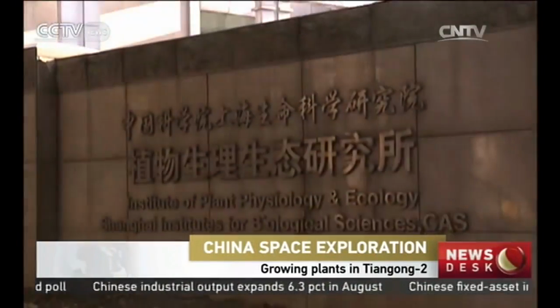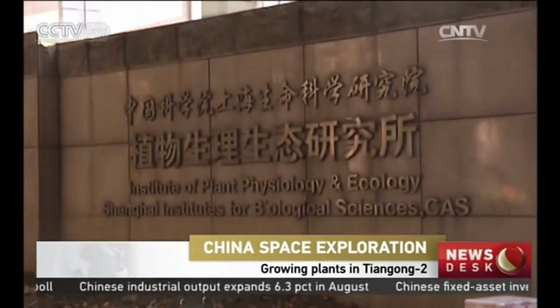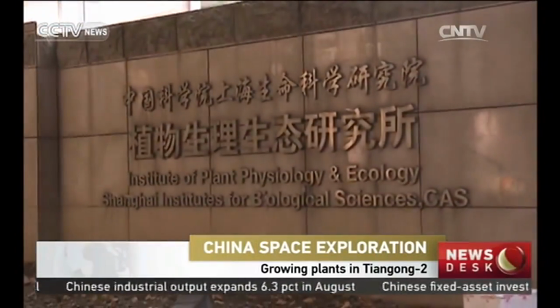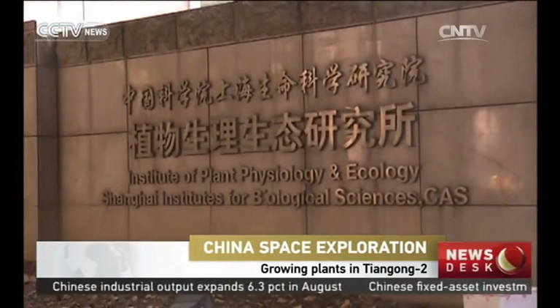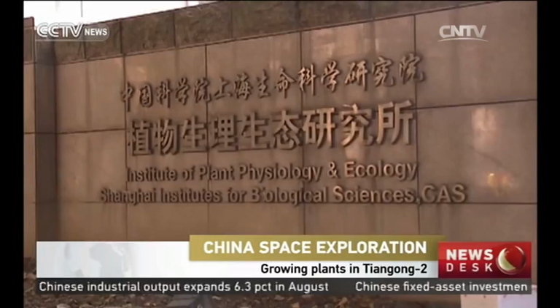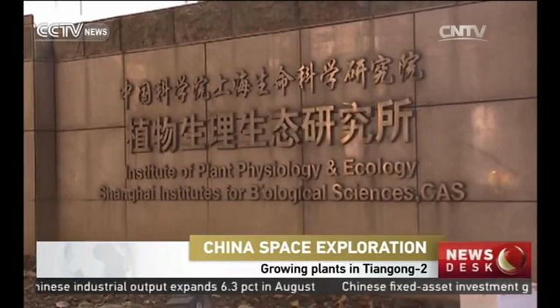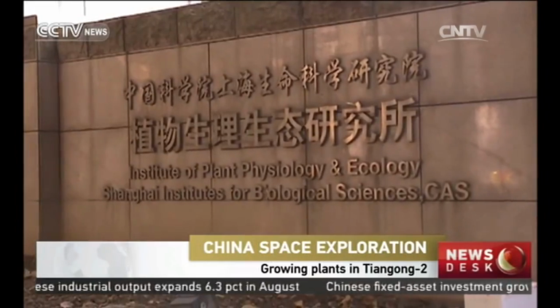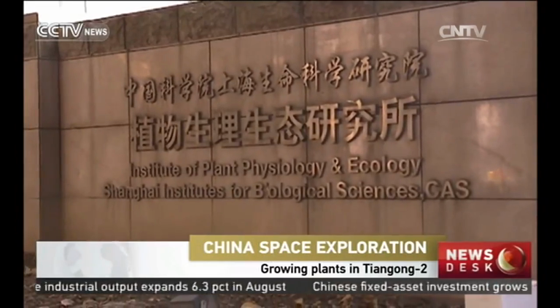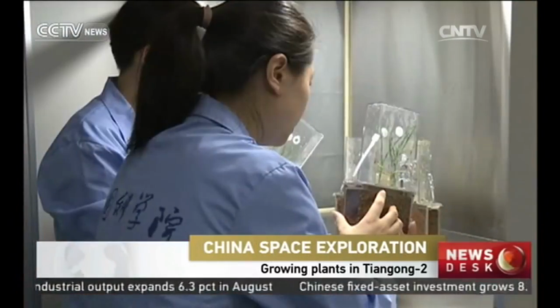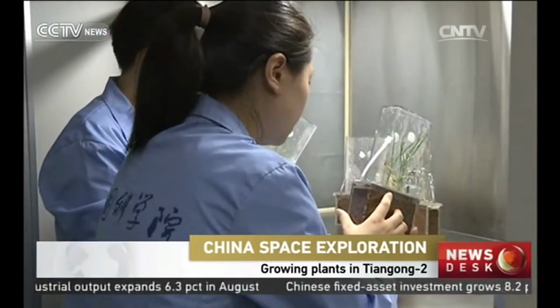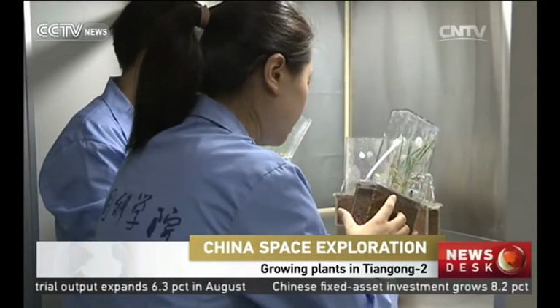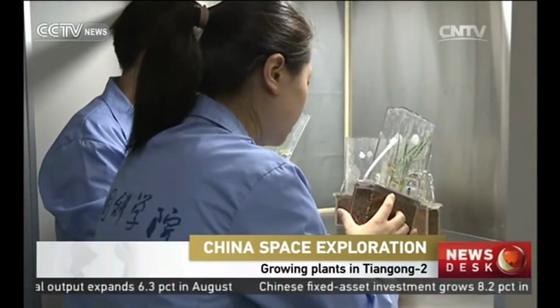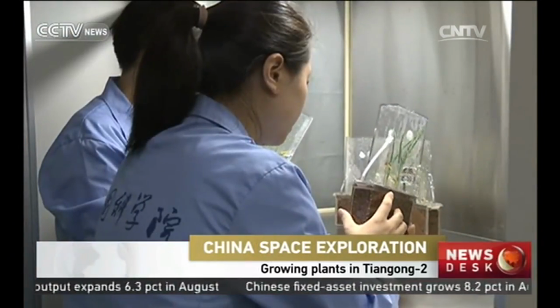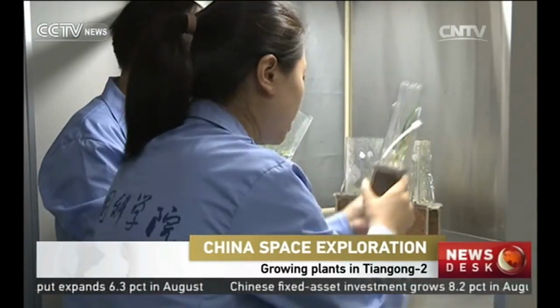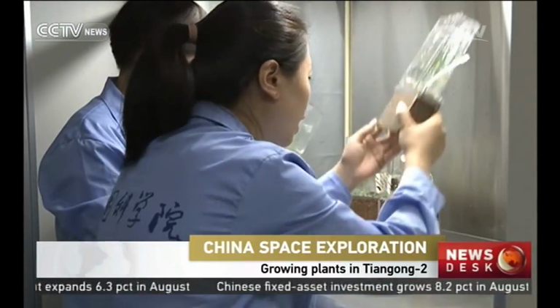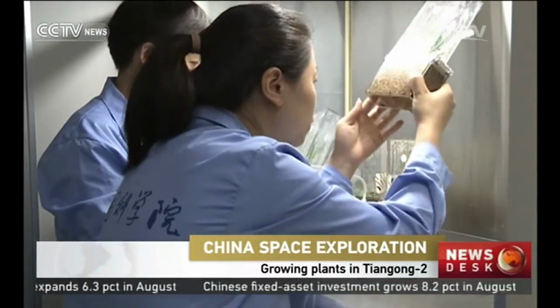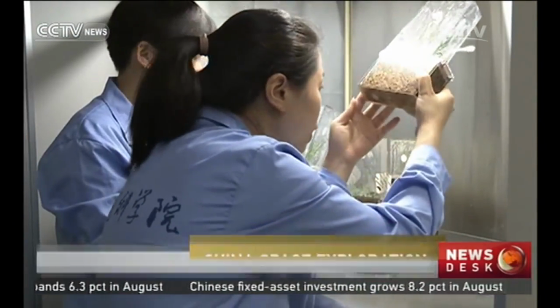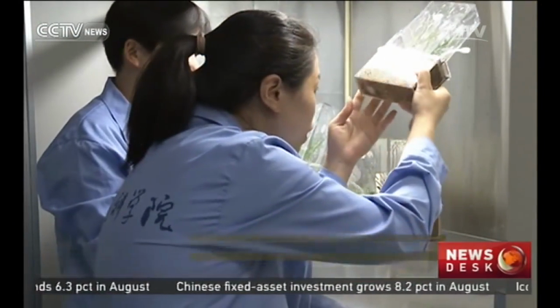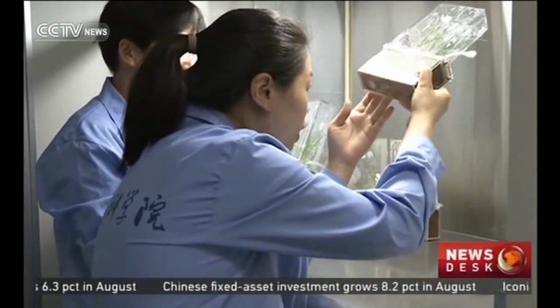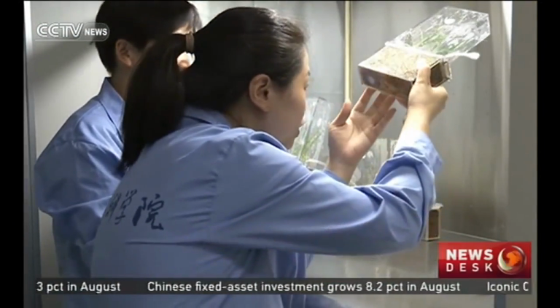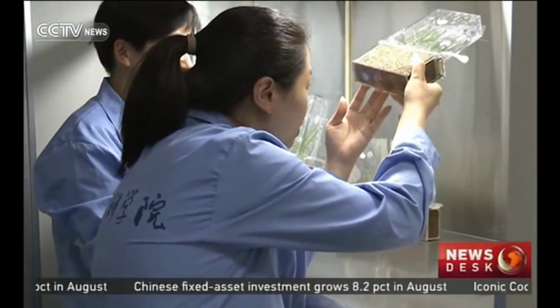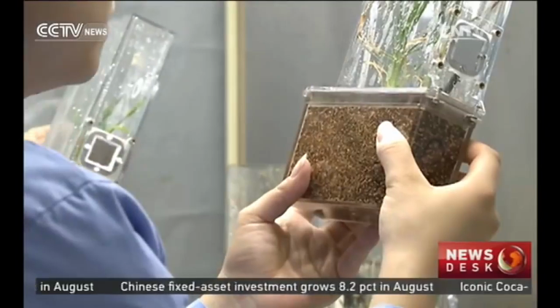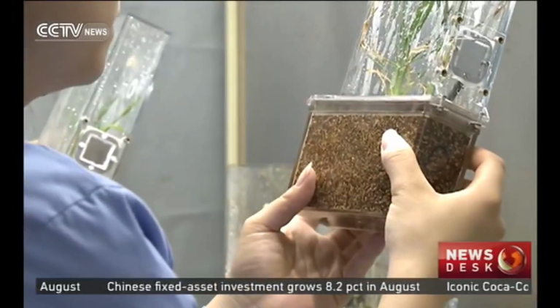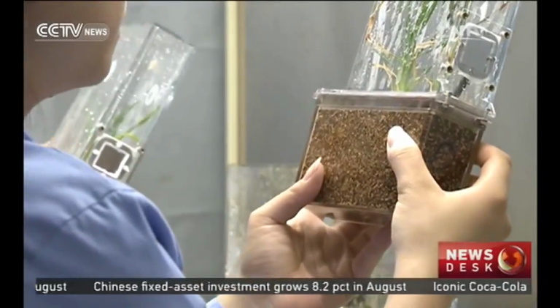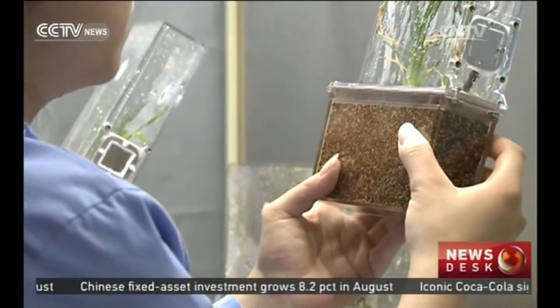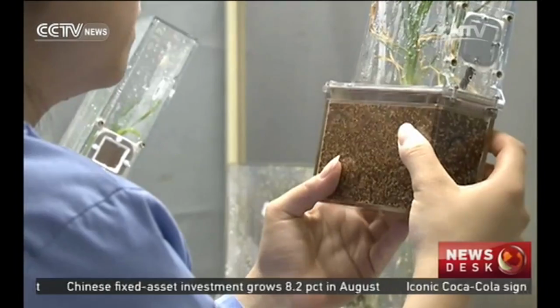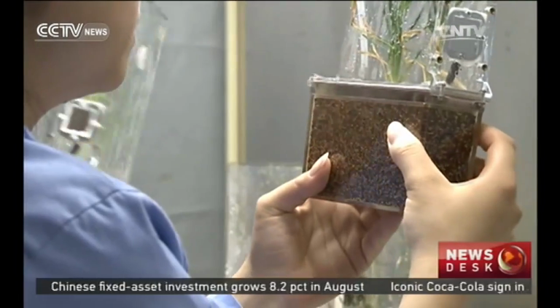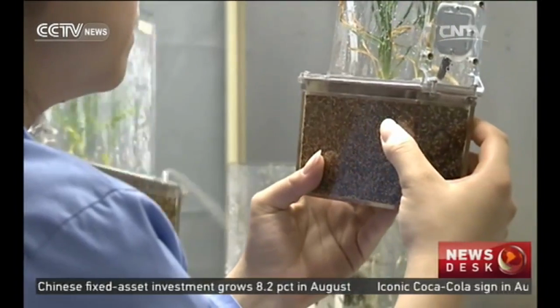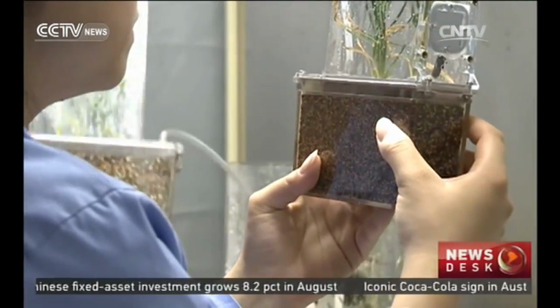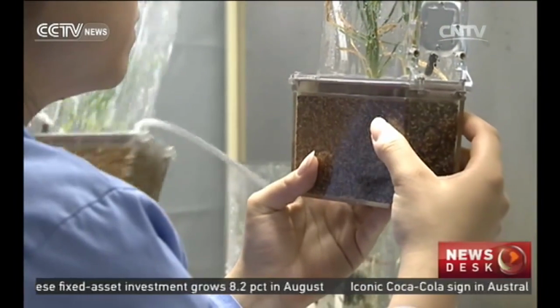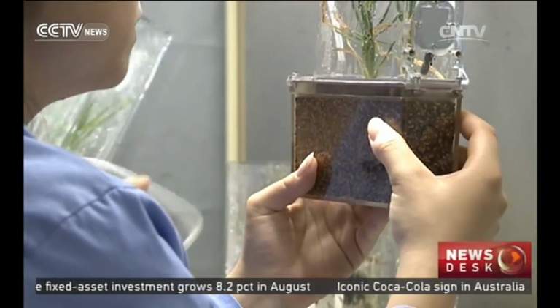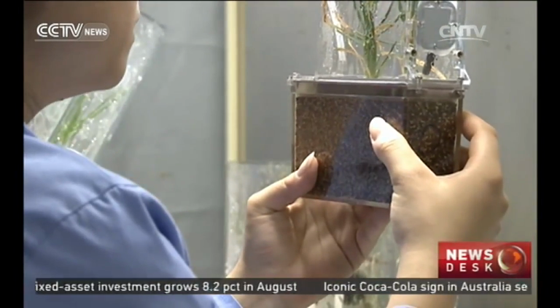In Tiangong-2, scientists have built a mini greenhouse with controlled temperature and light. Rice and mouse-ear cress will be grown.